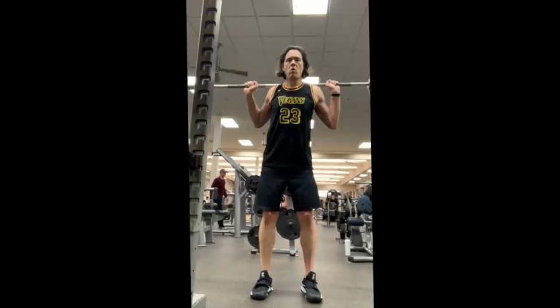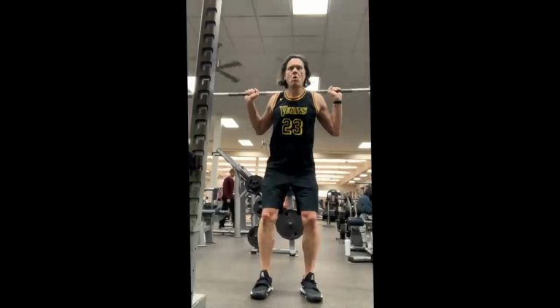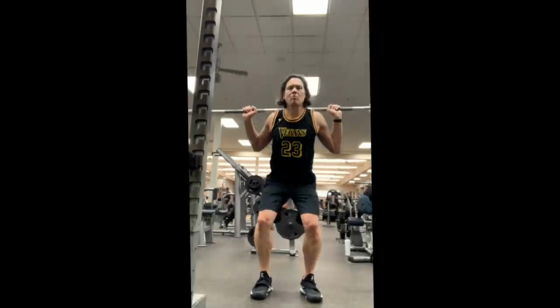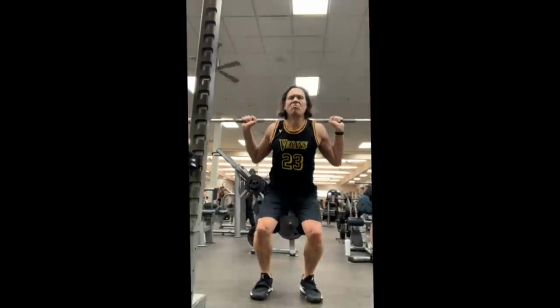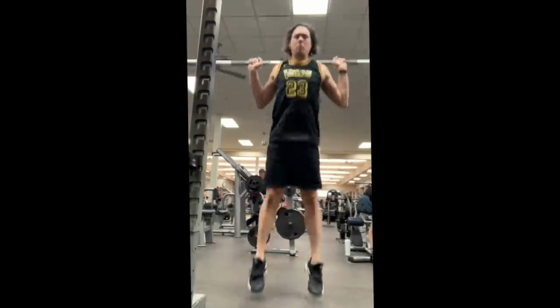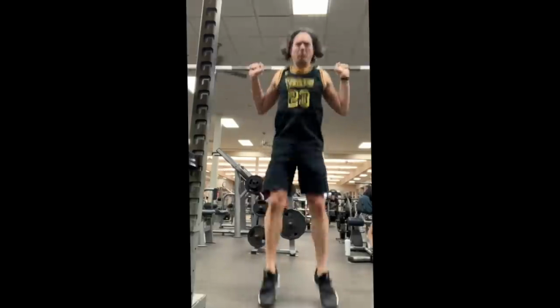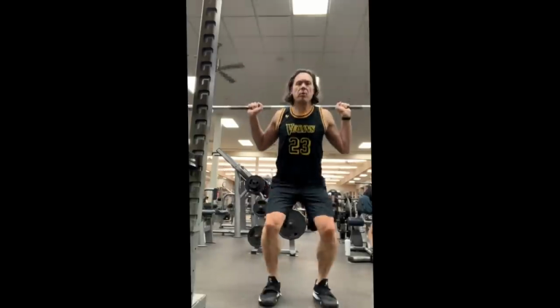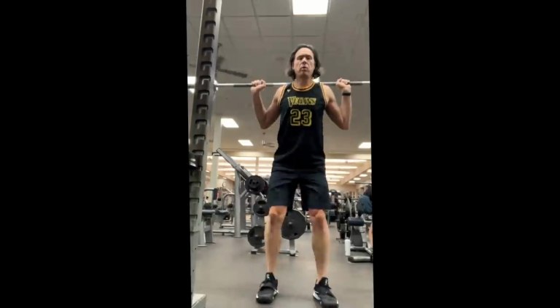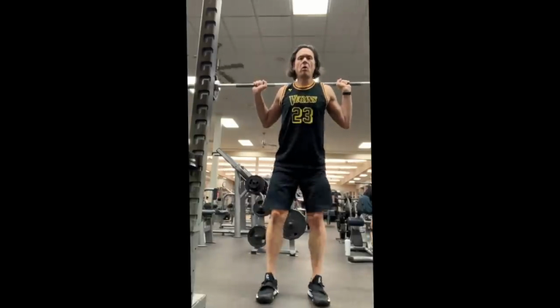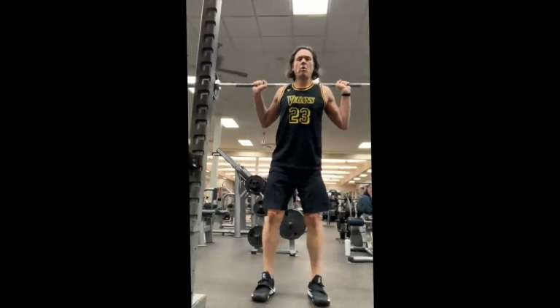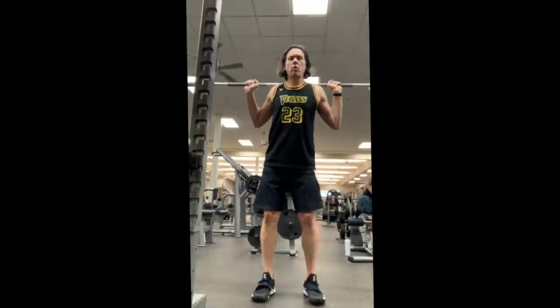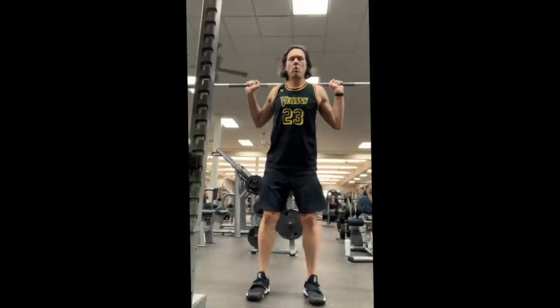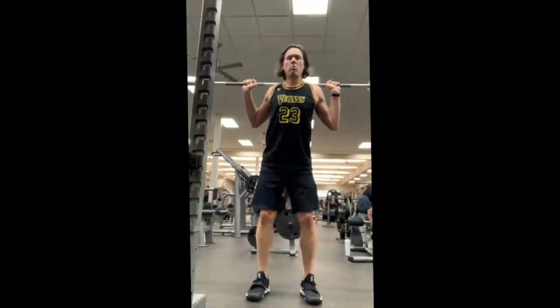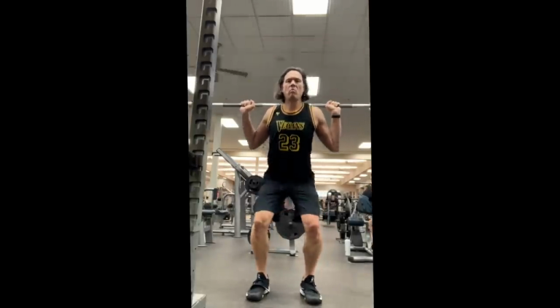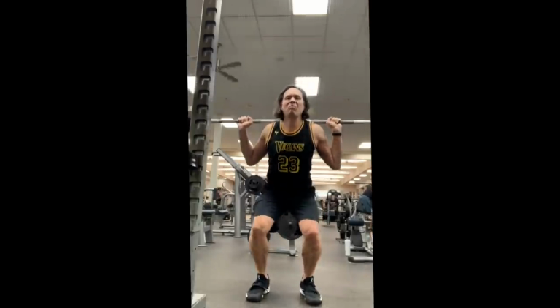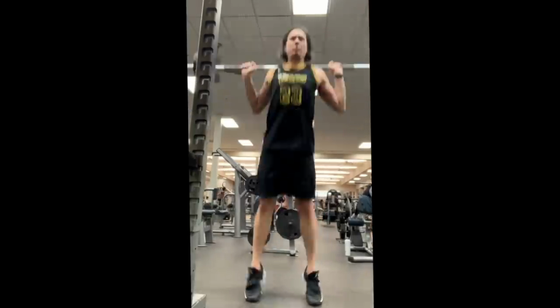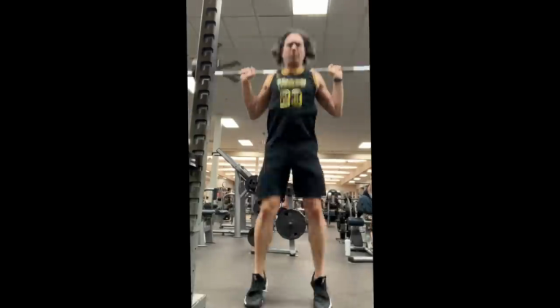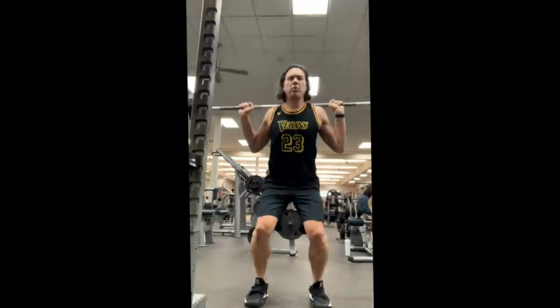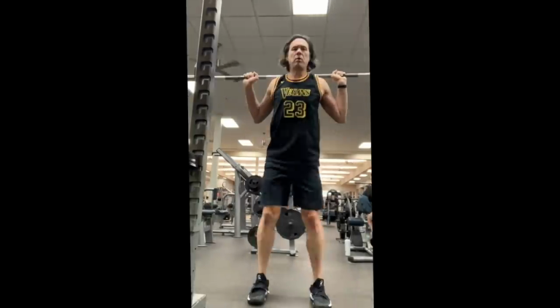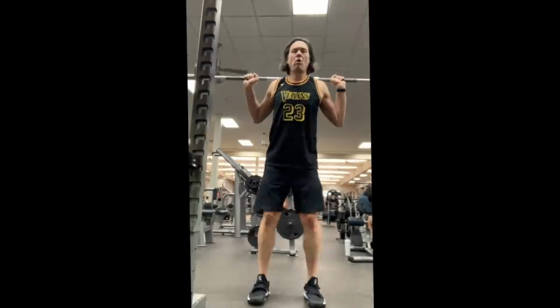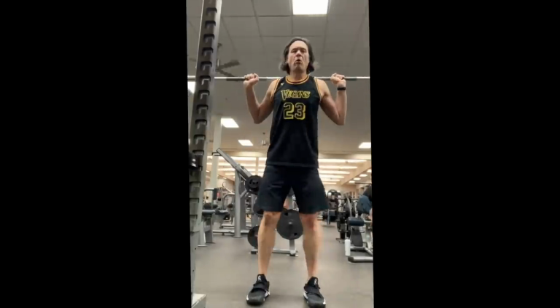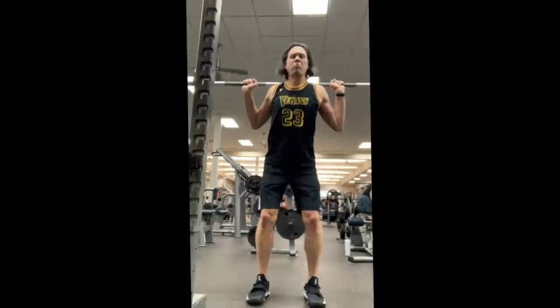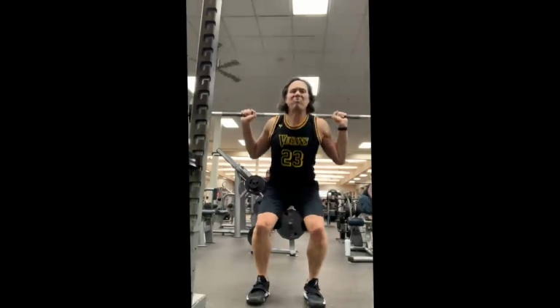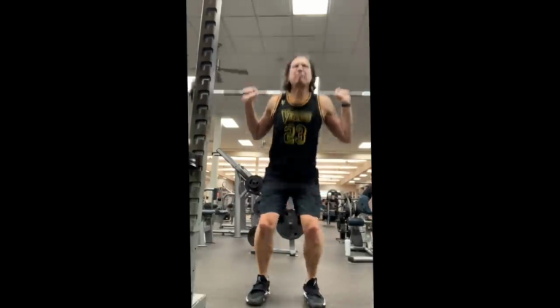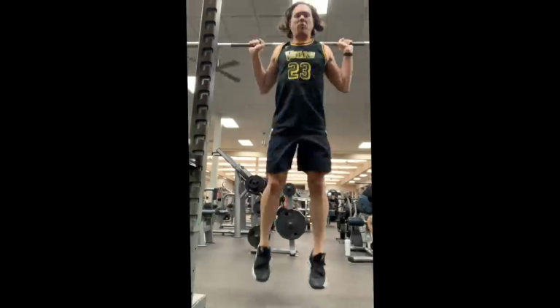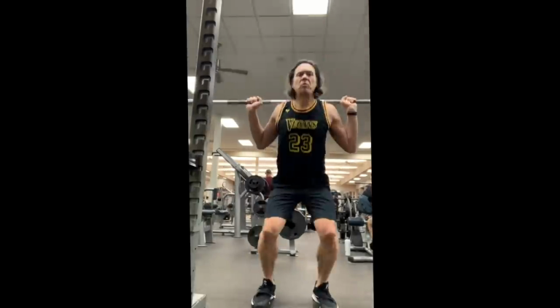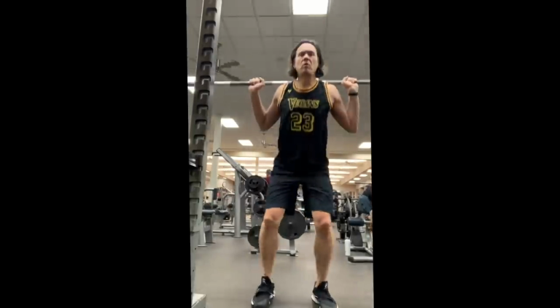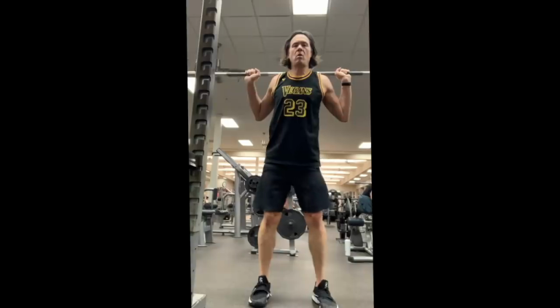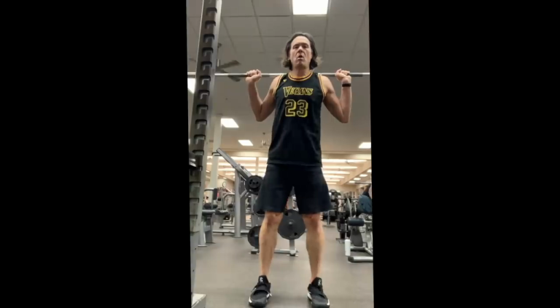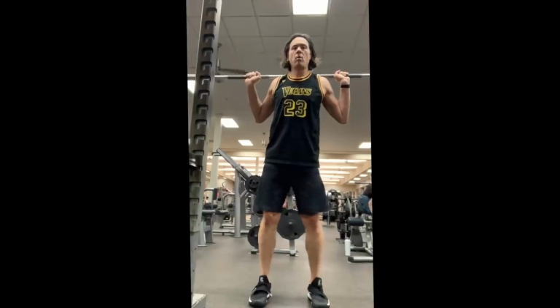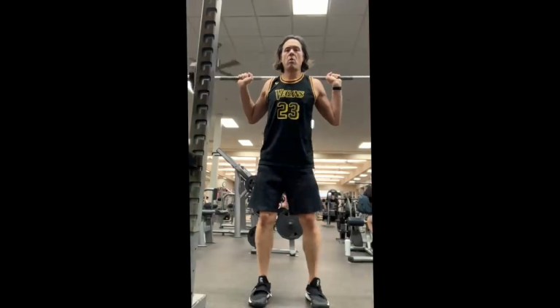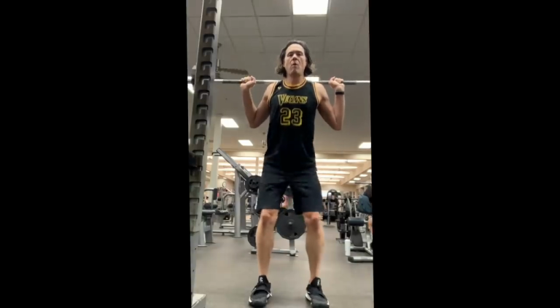Now on to legs. On my leg days I've been doing weighted squat jumps.